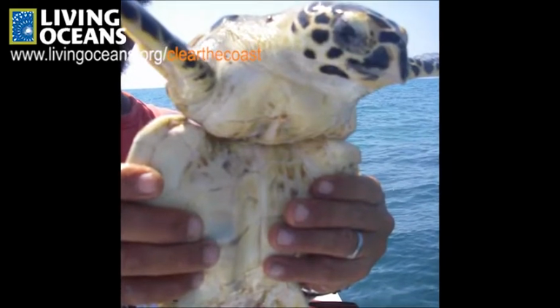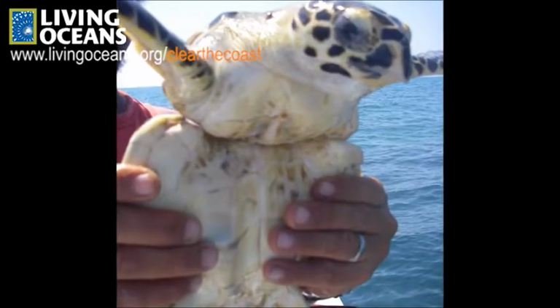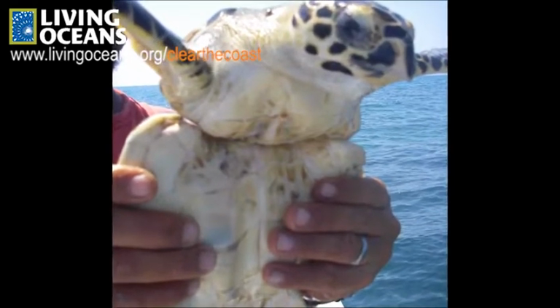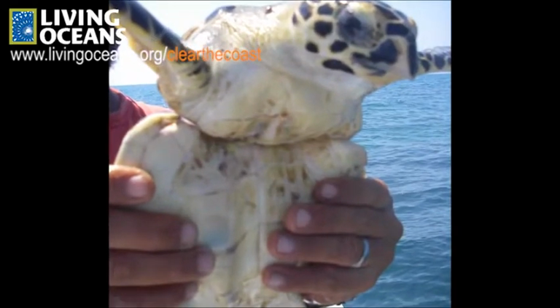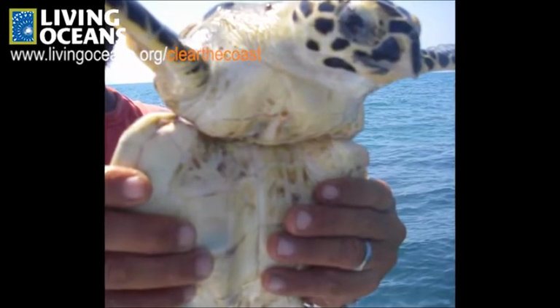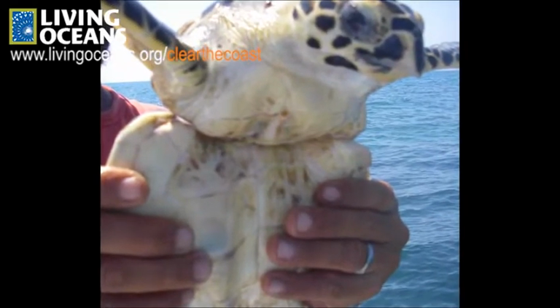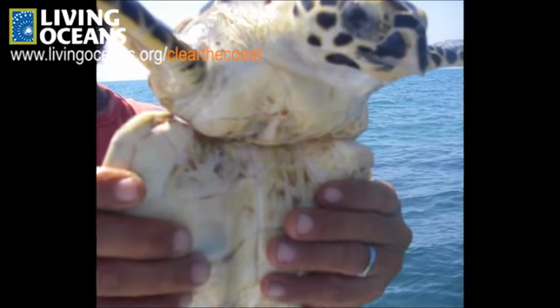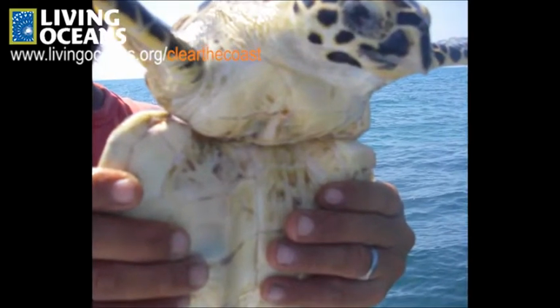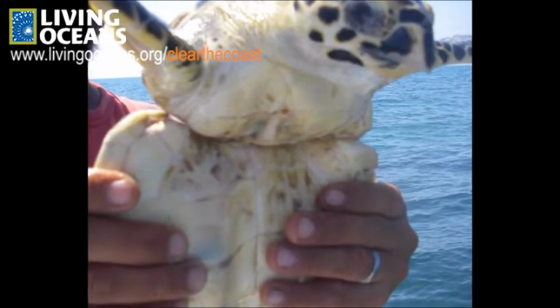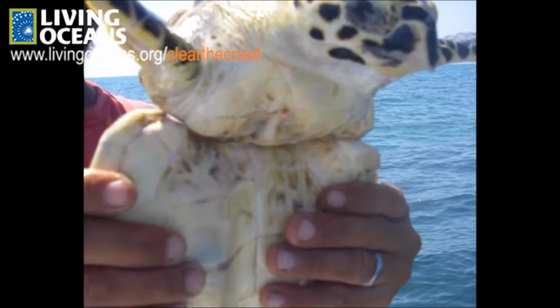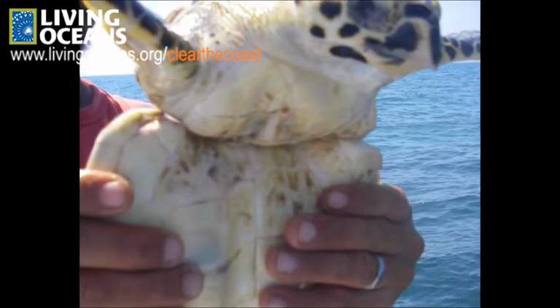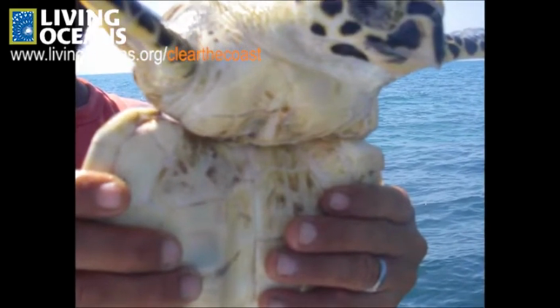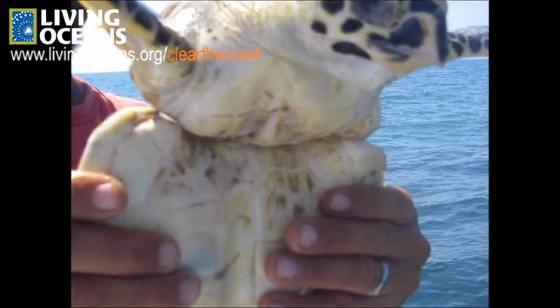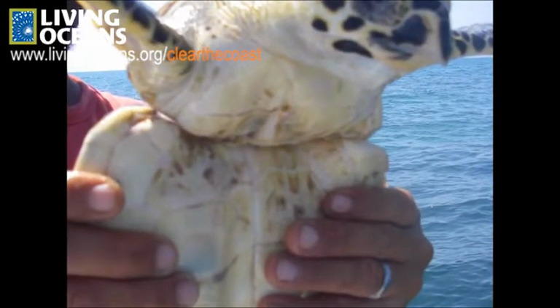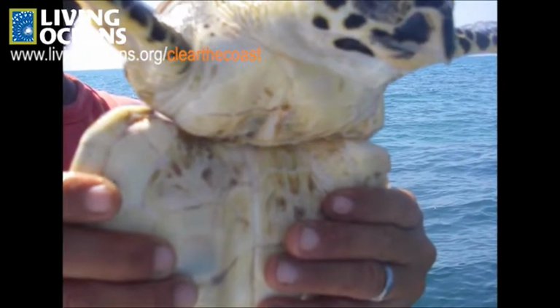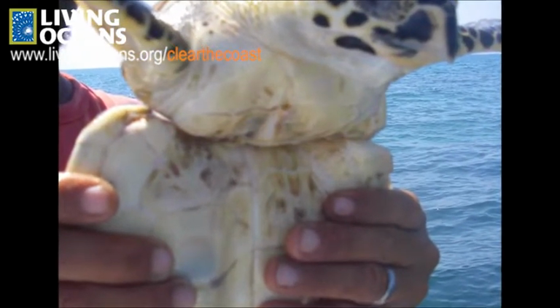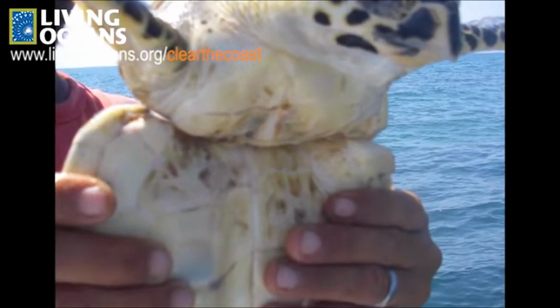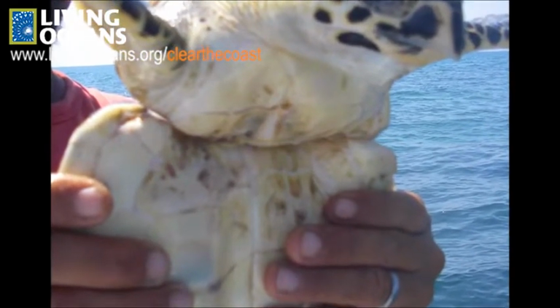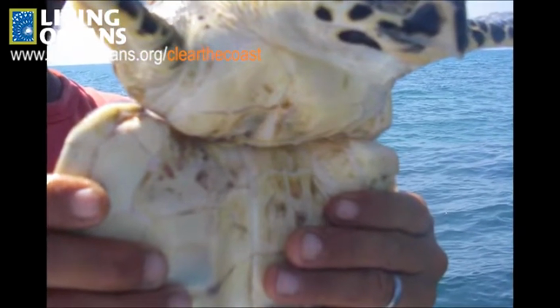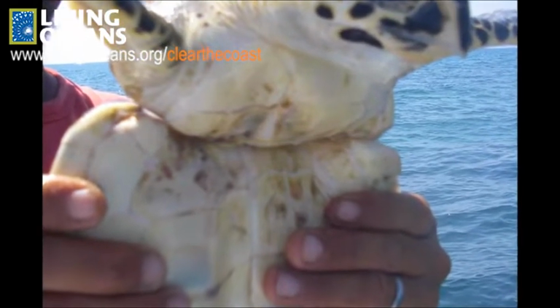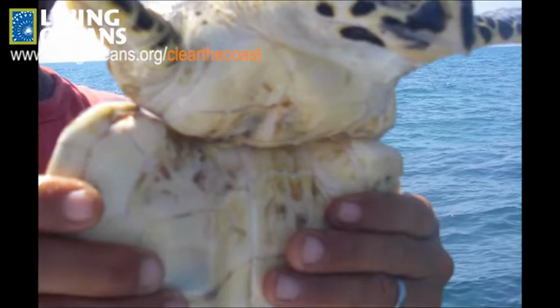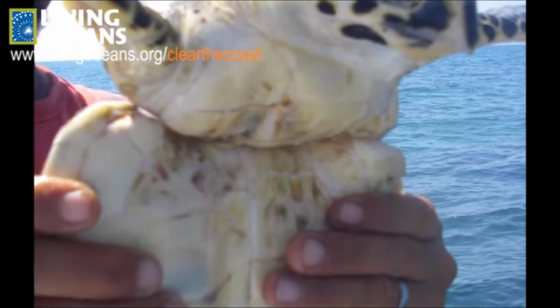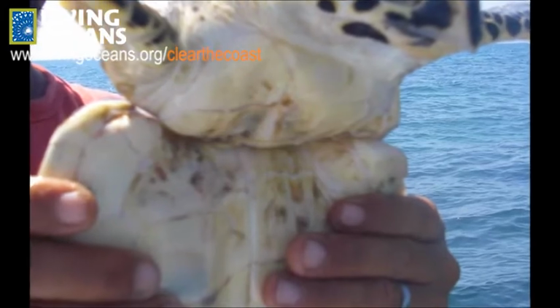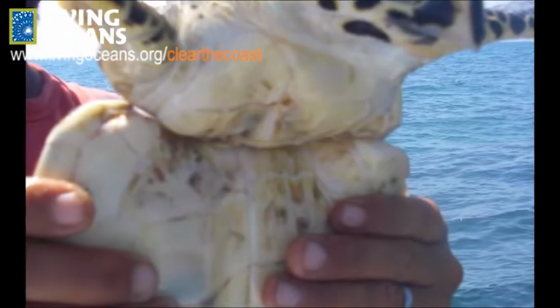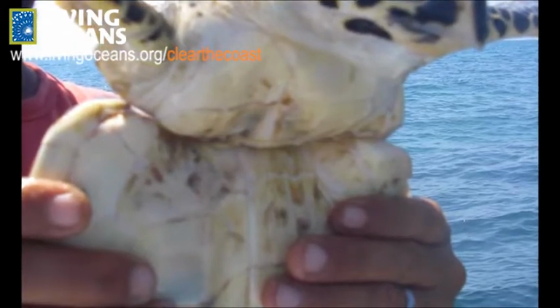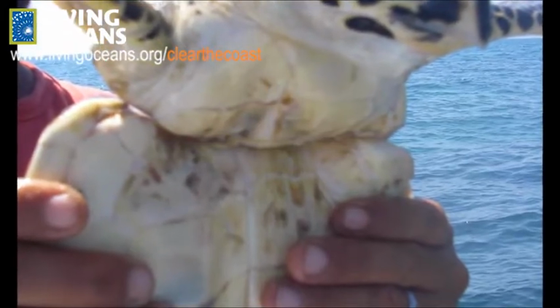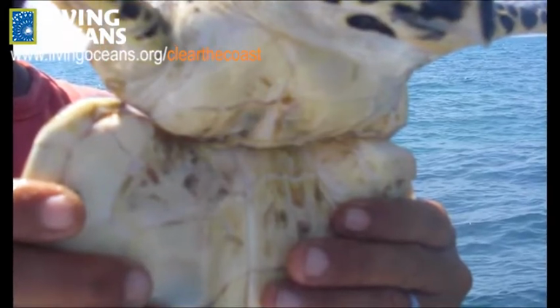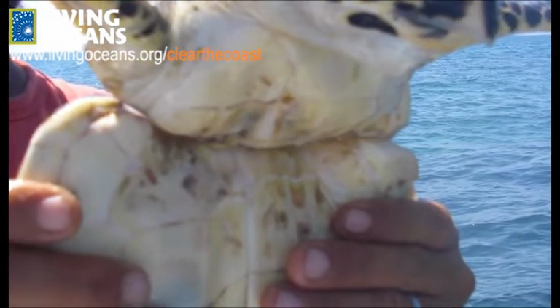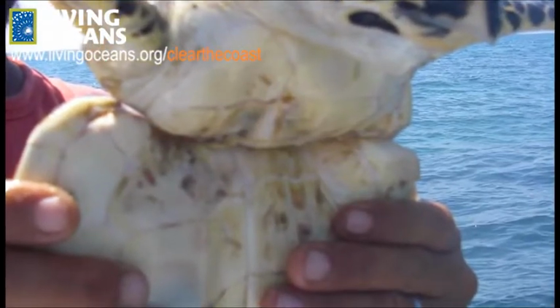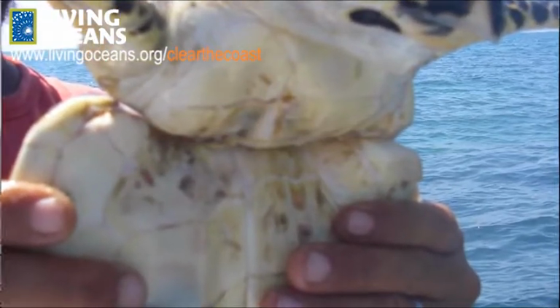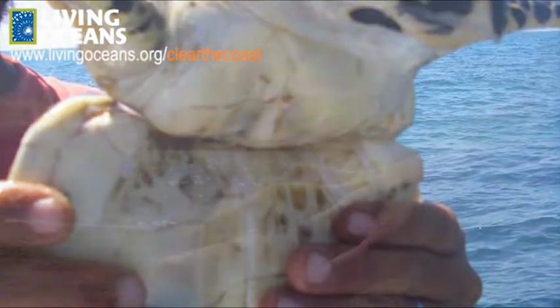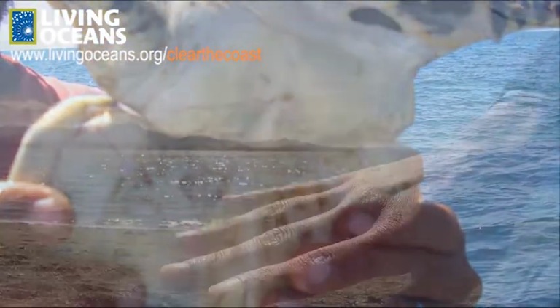Have you ever wondered what it must be like to become entangled in marine debris? Here's a challenge that you can take.